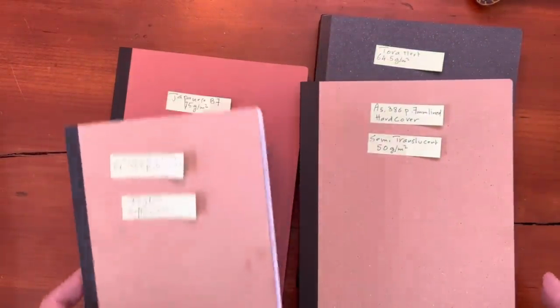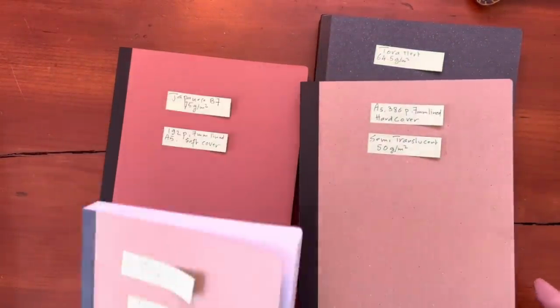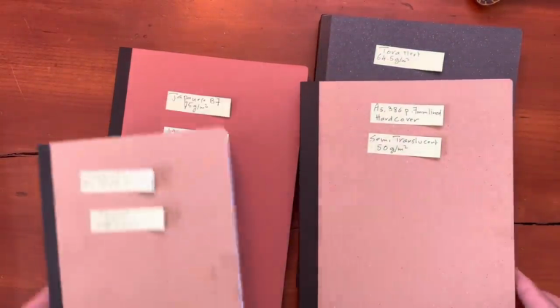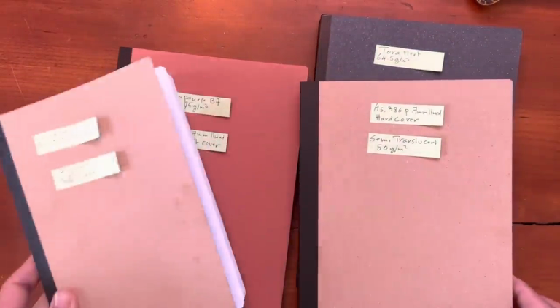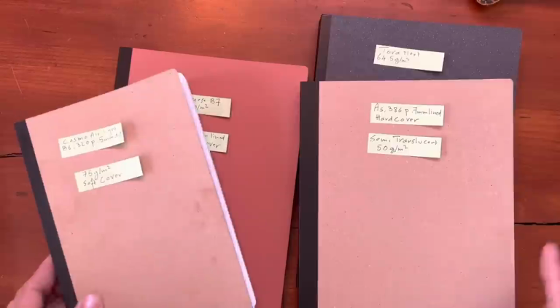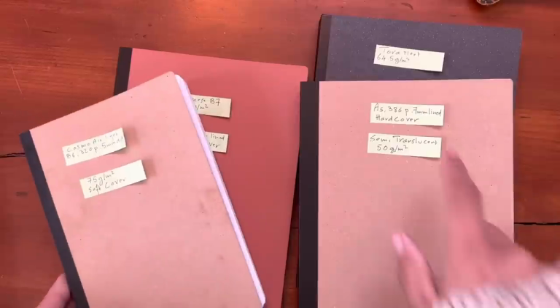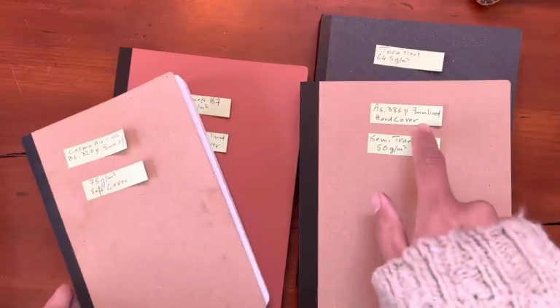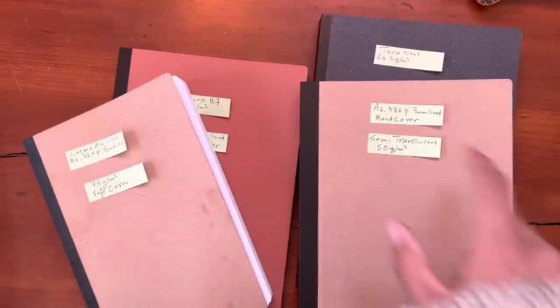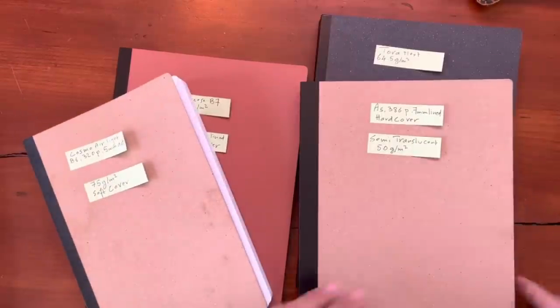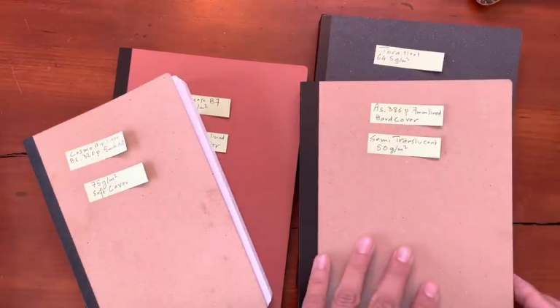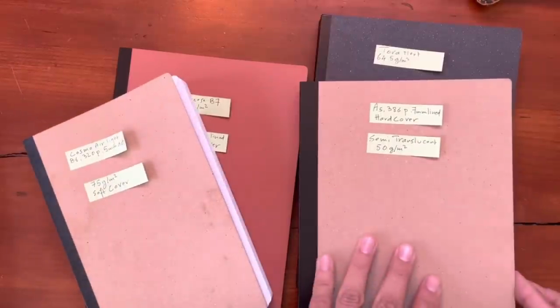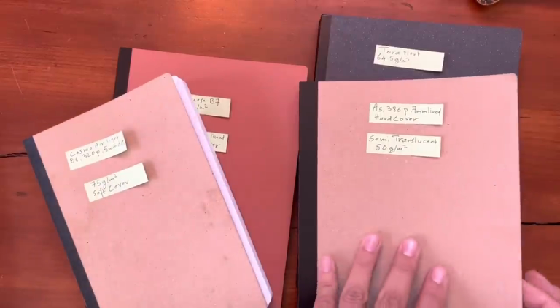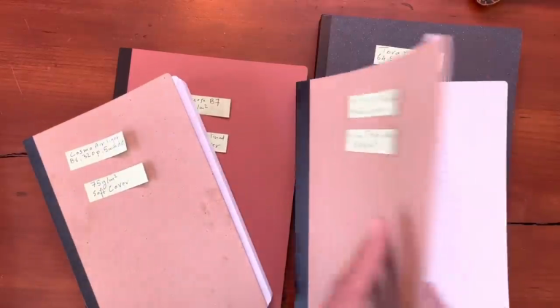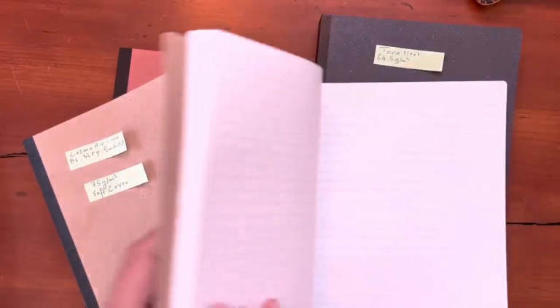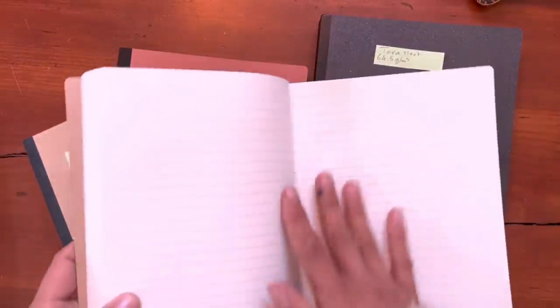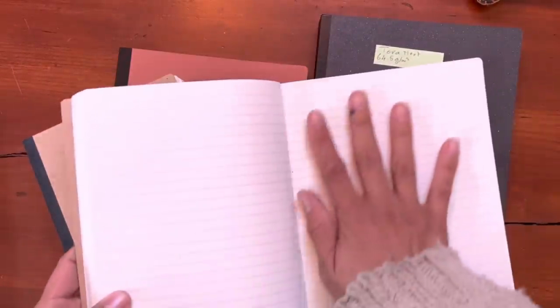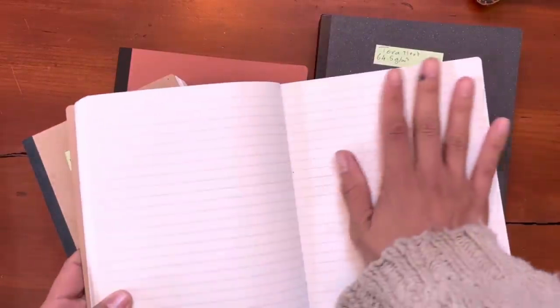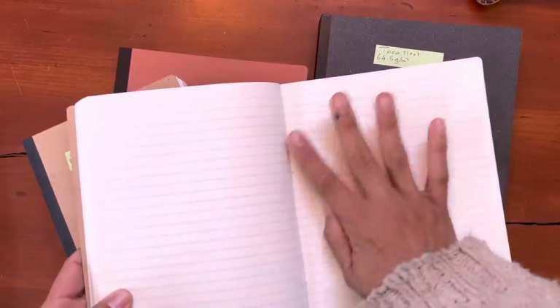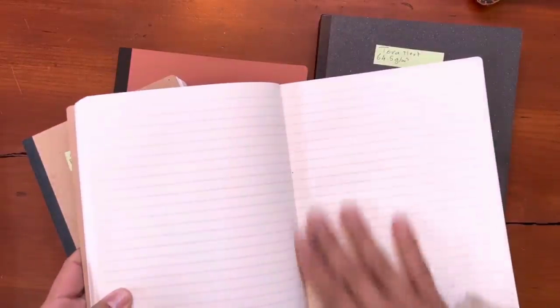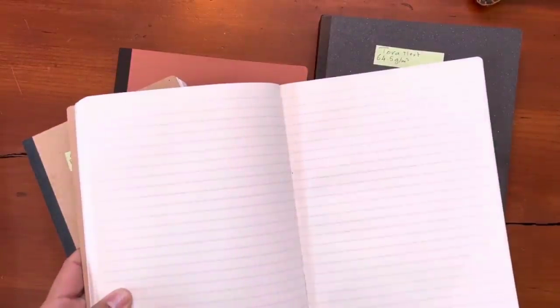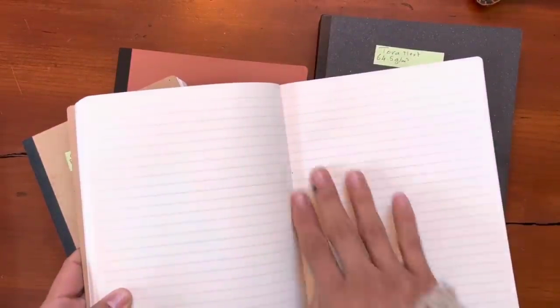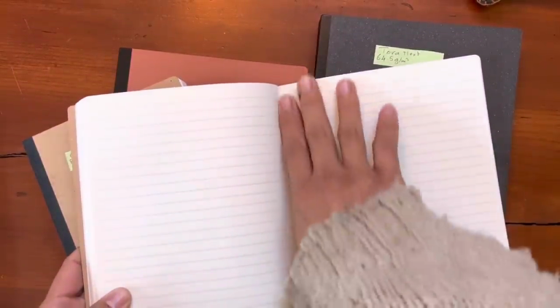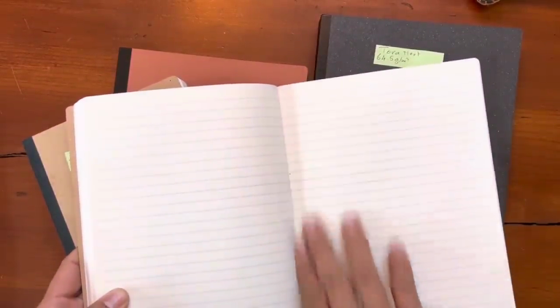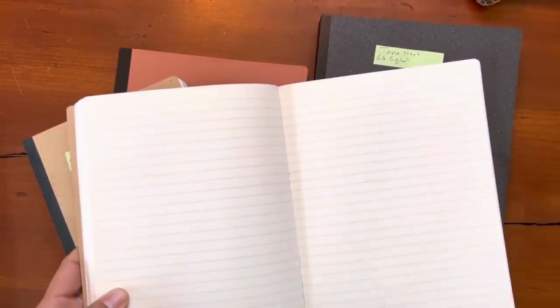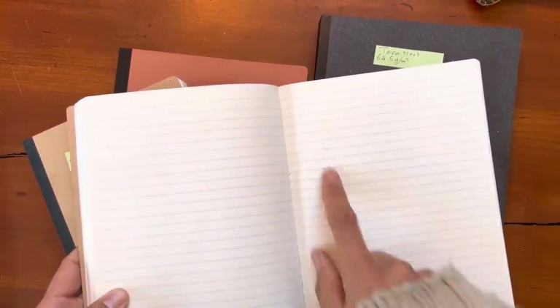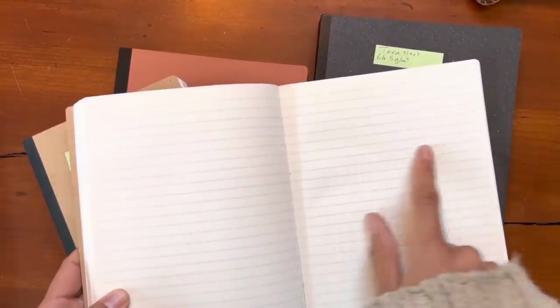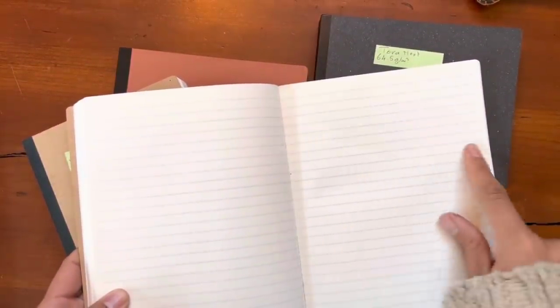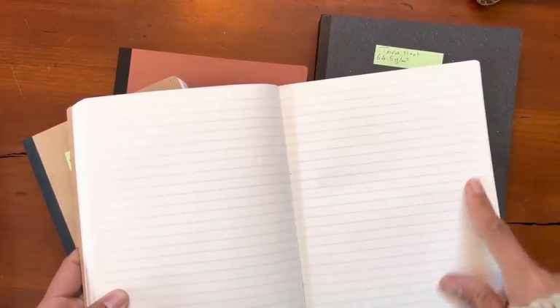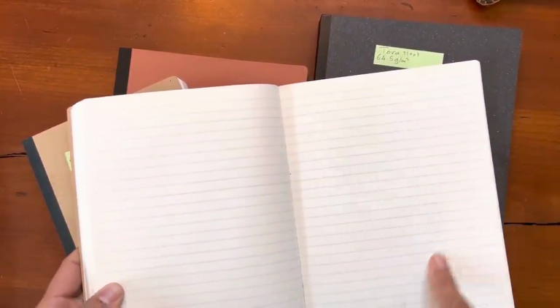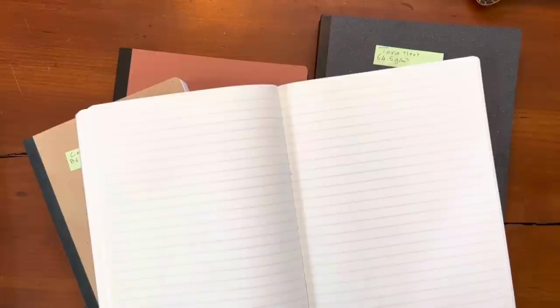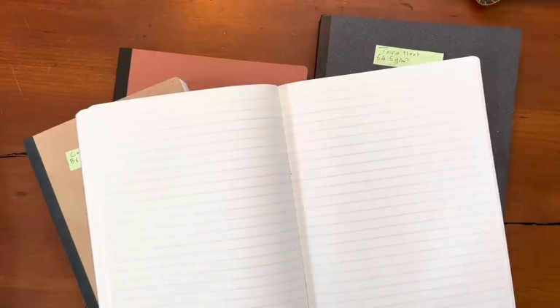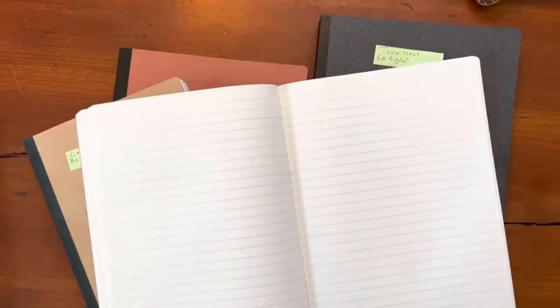I like the lining of this. It's 7mm, which is a really nice line spacing for me and my tiny handwriting.